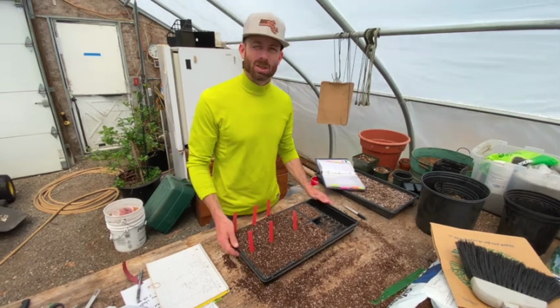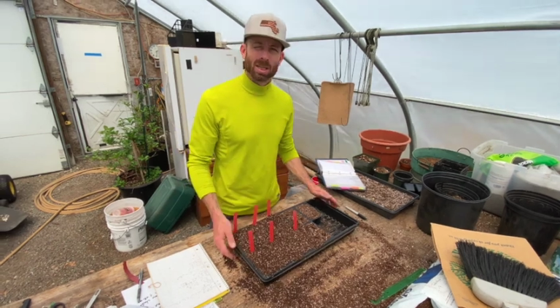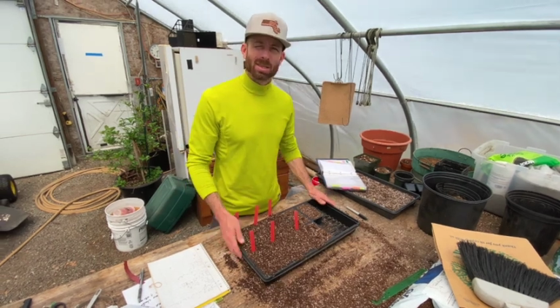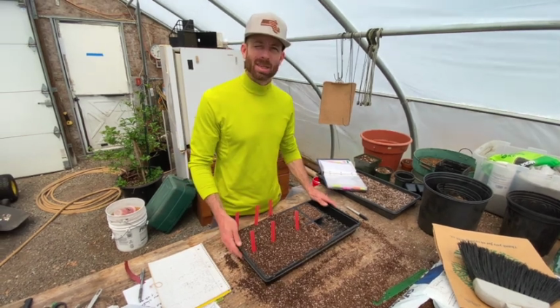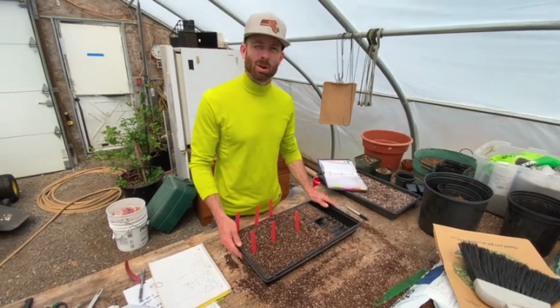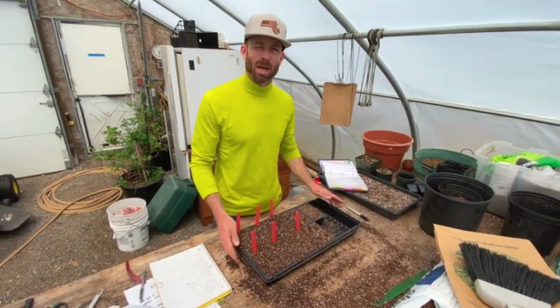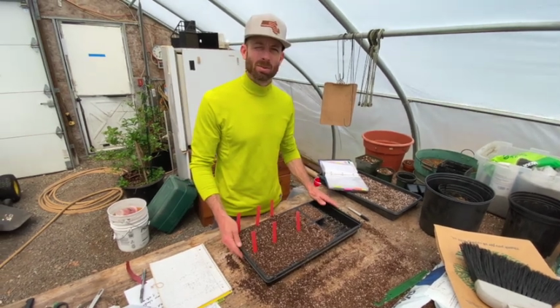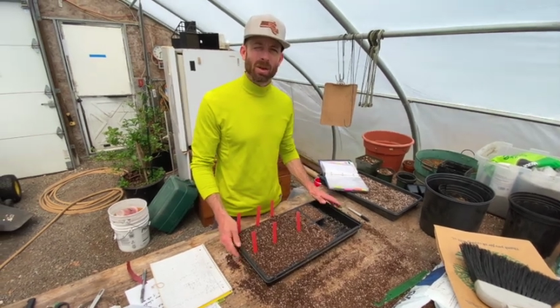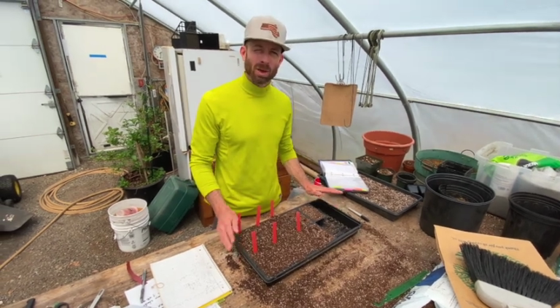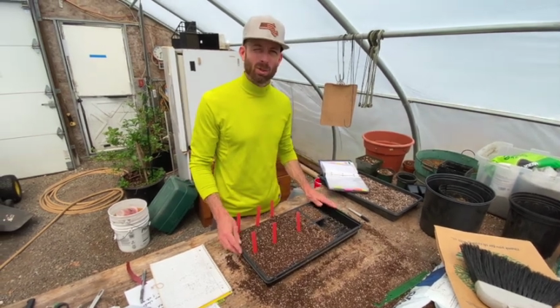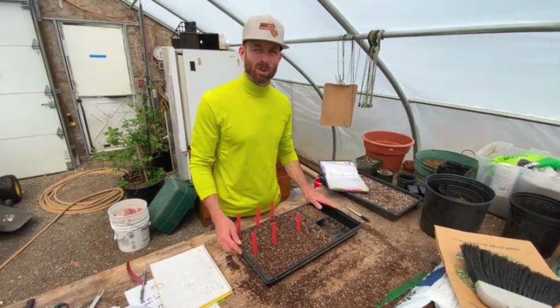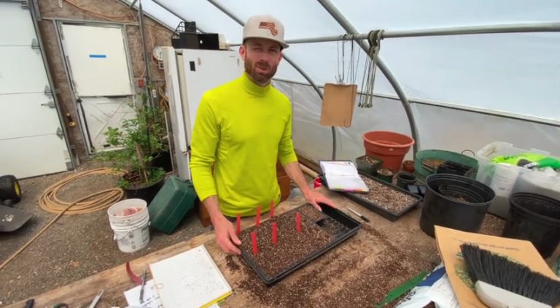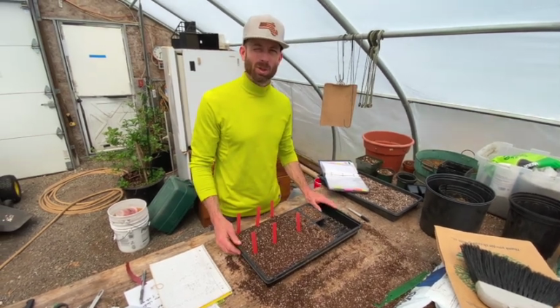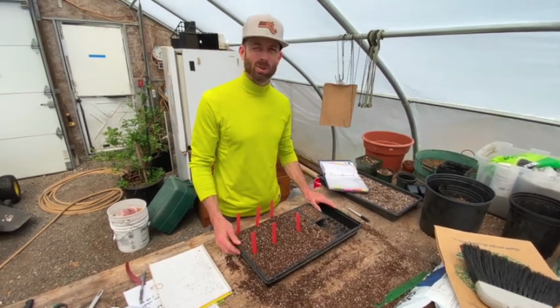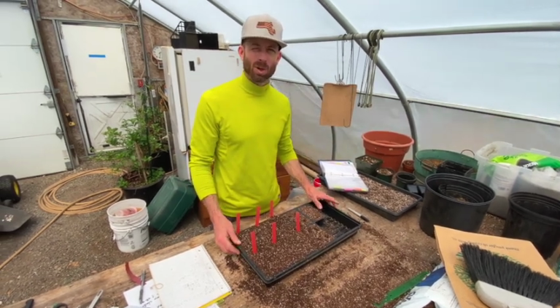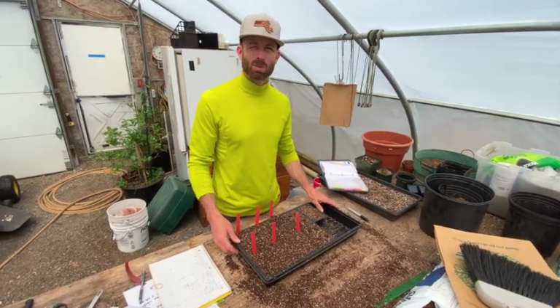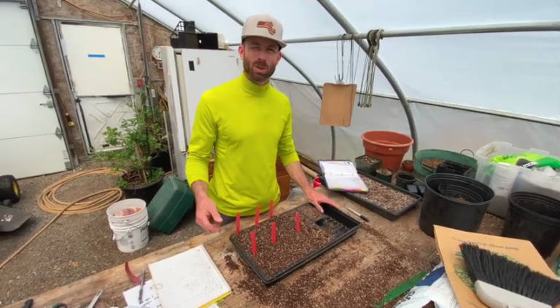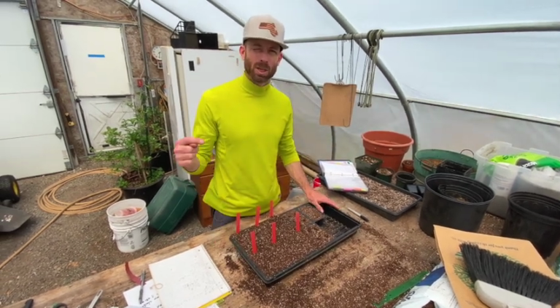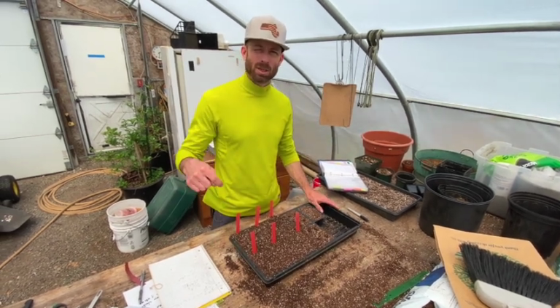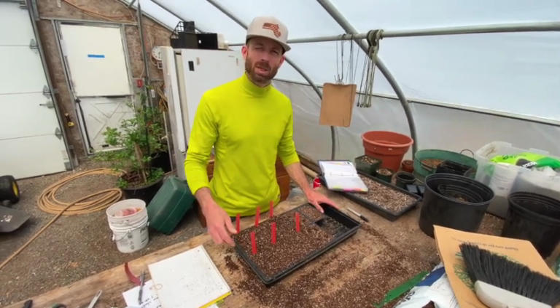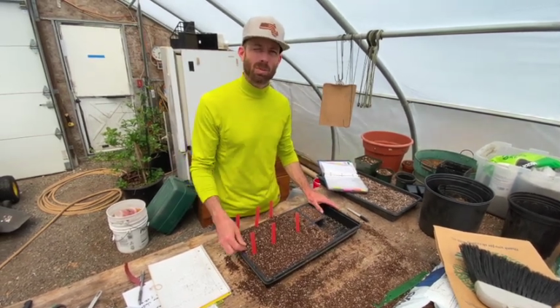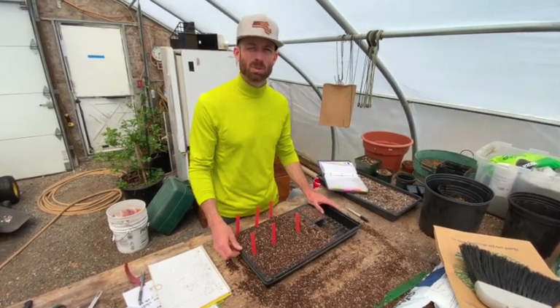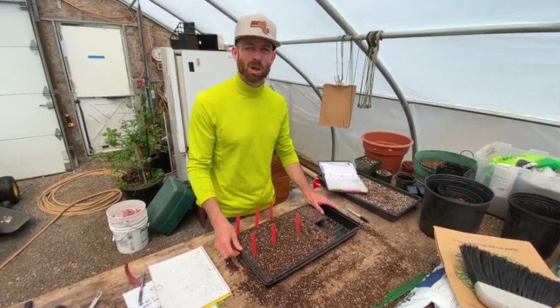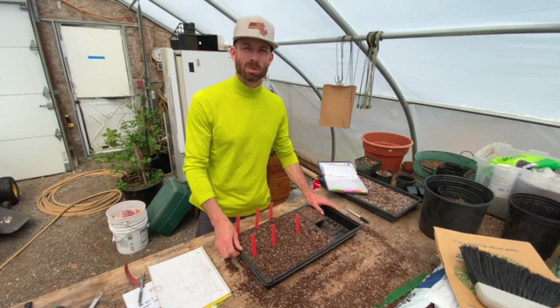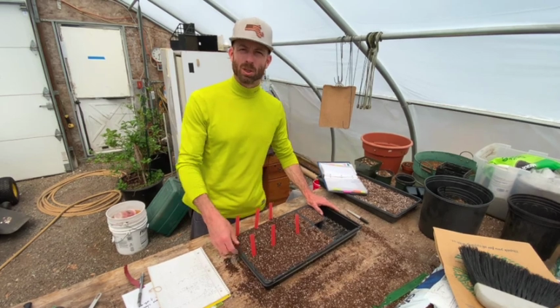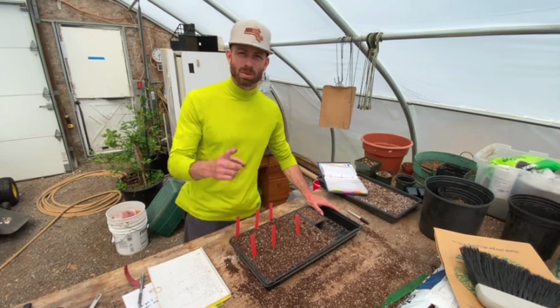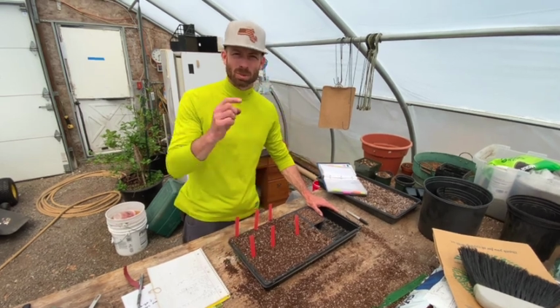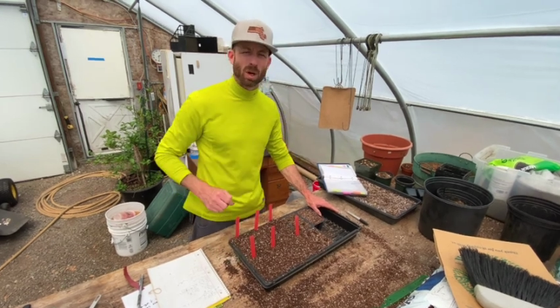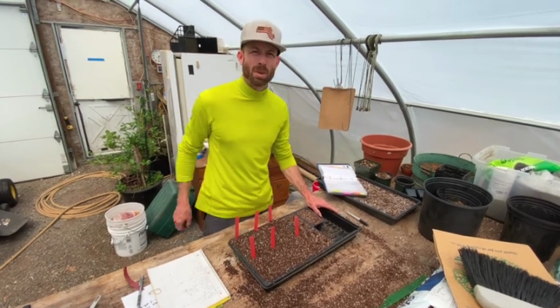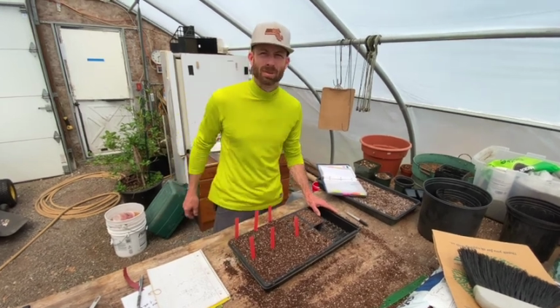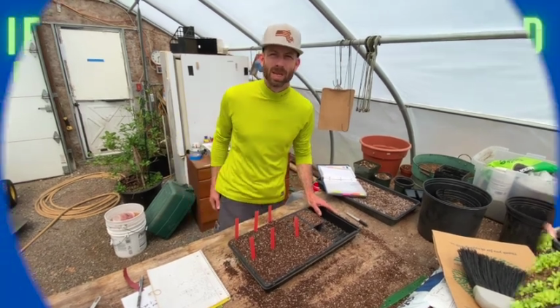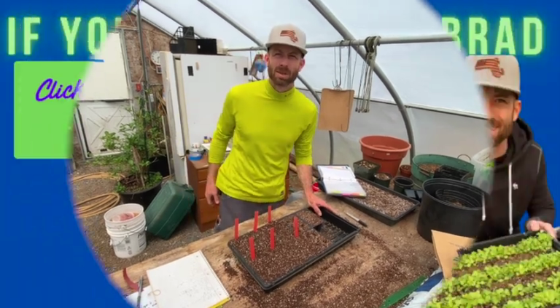Get seed in — hope you had some fun! If you have any questions on winter squash, make sure you ask me in the comments below and make sure you hit that subscribe button. Thank you.